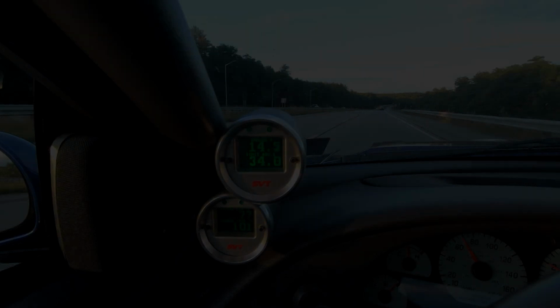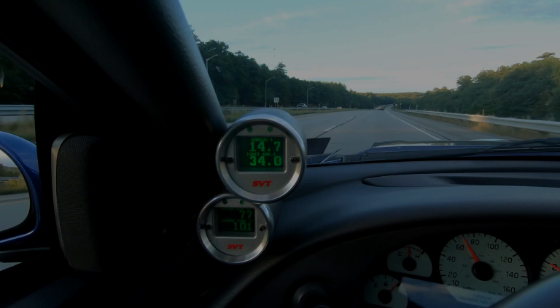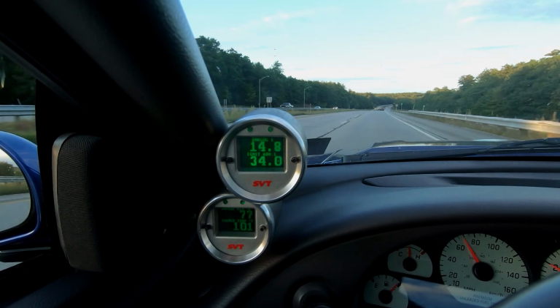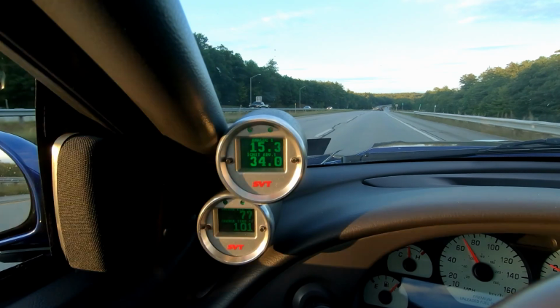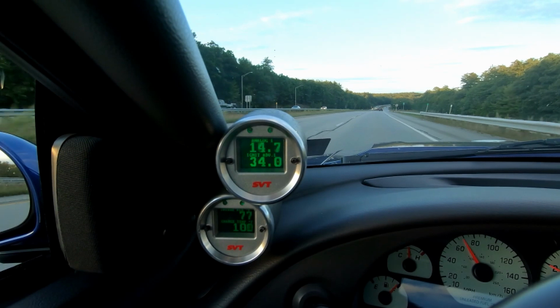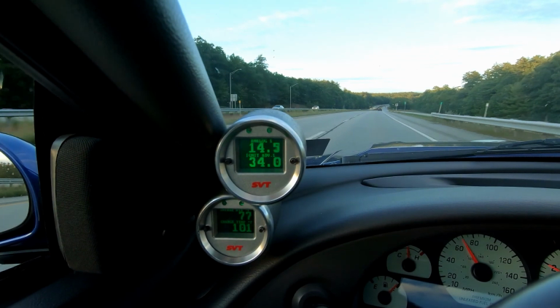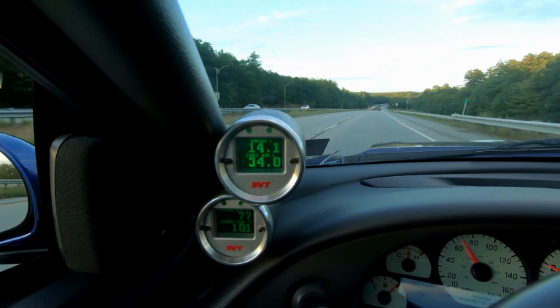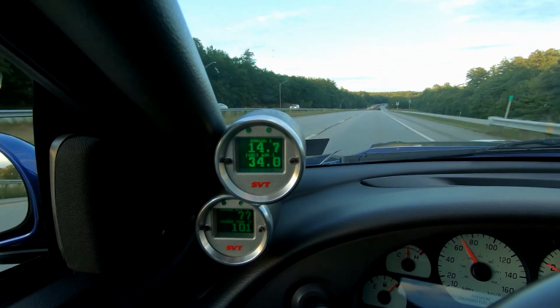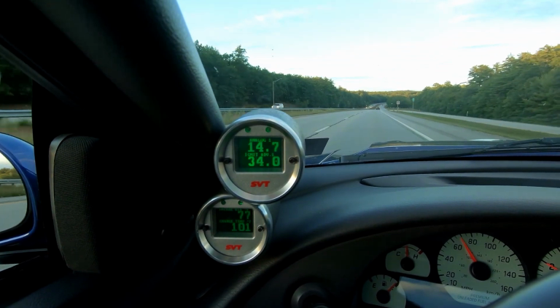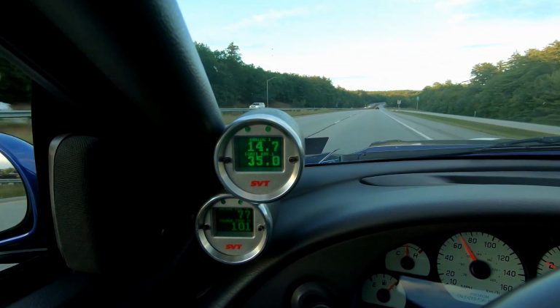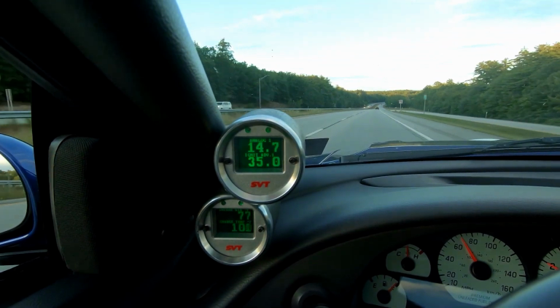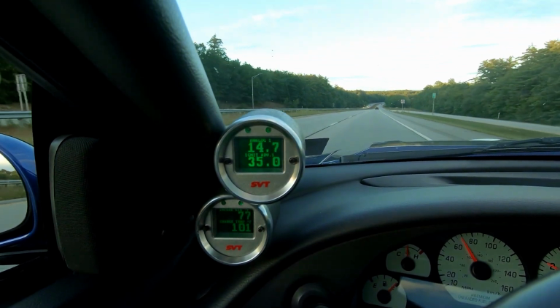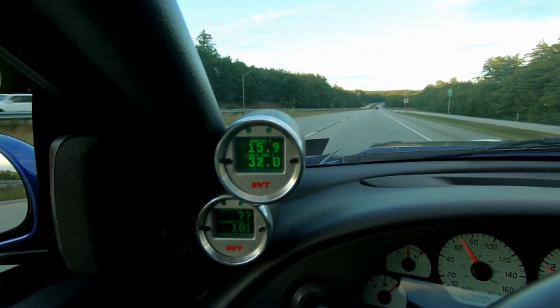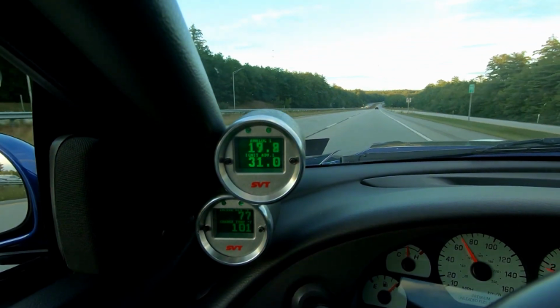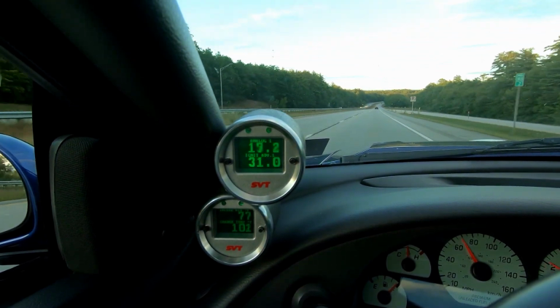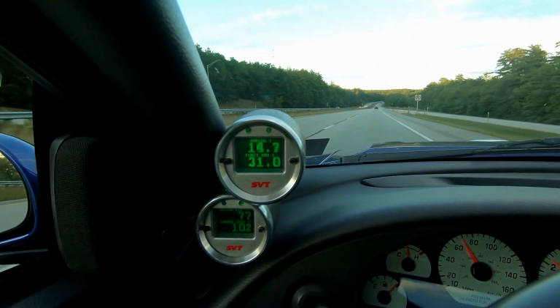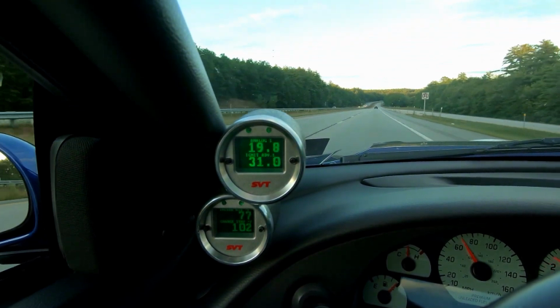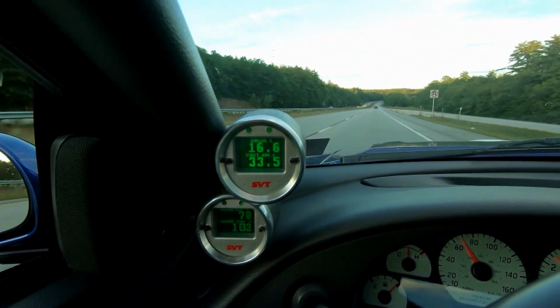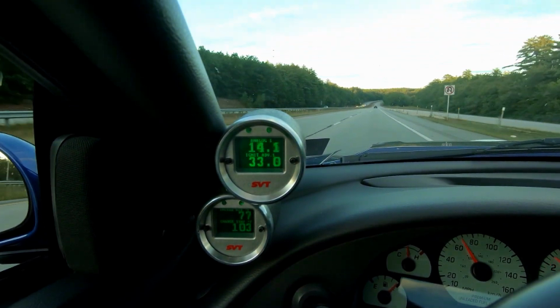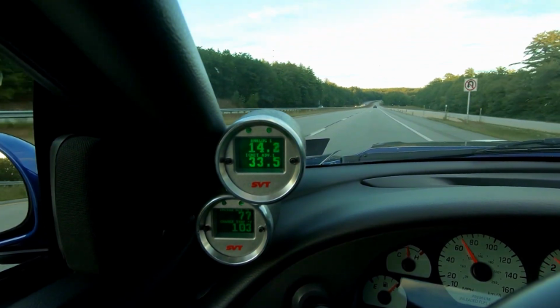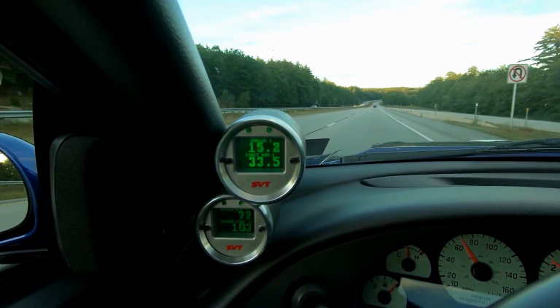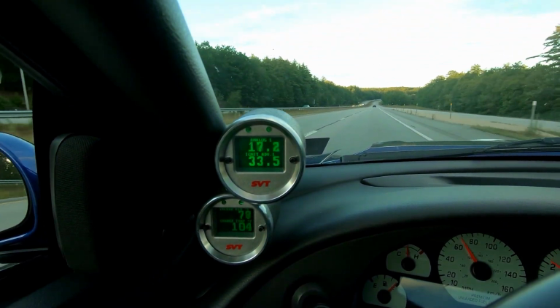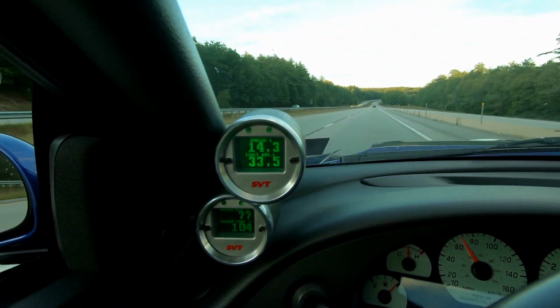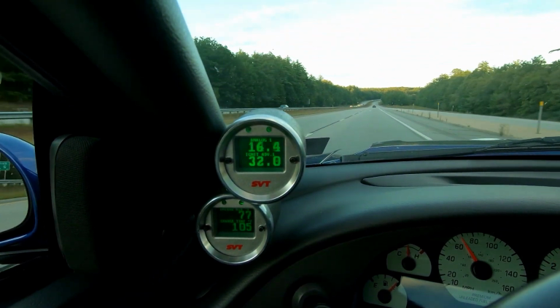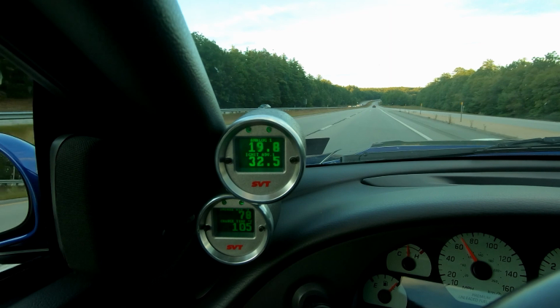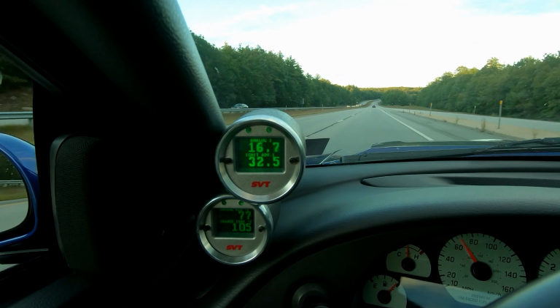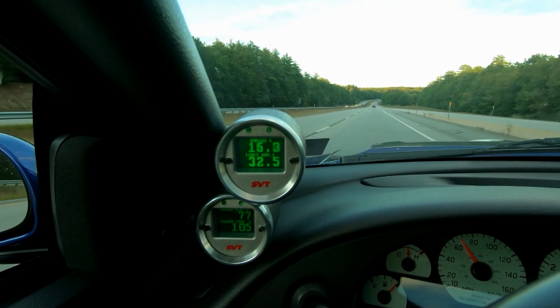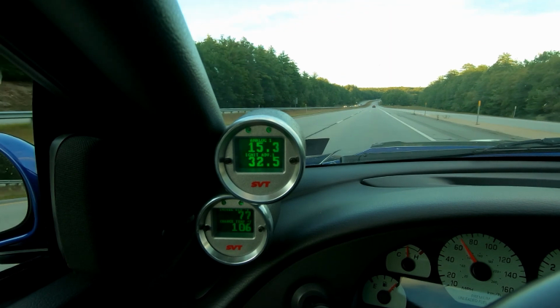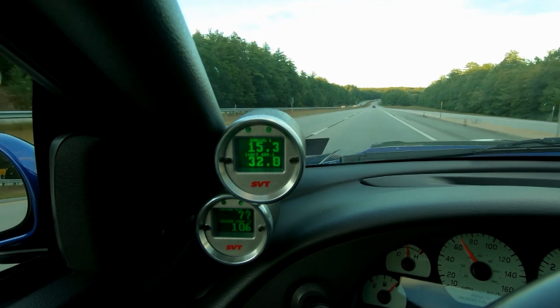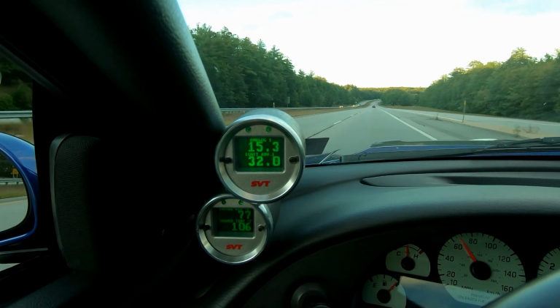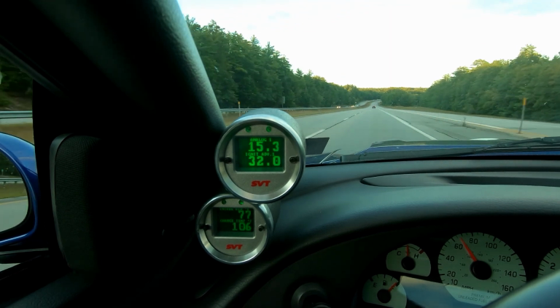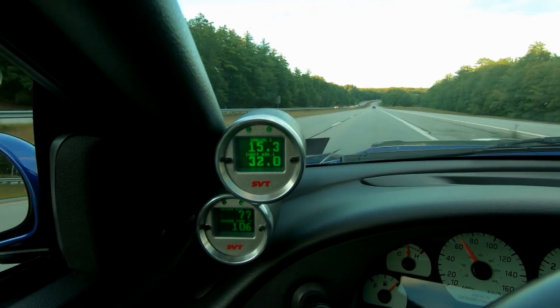We'll see if we can get a little more space and do a longer pull — a real quick third gear pull. Charge temp is starting at about 105. We'll see what happens.